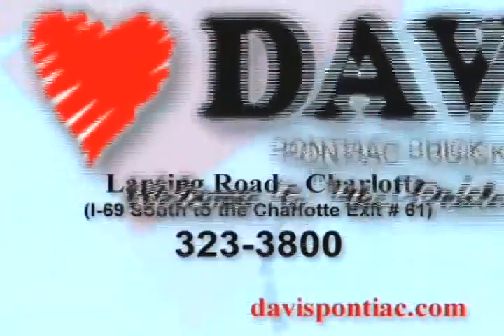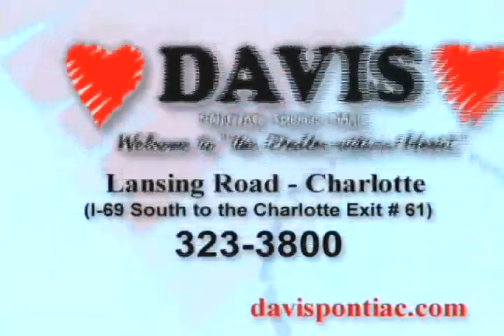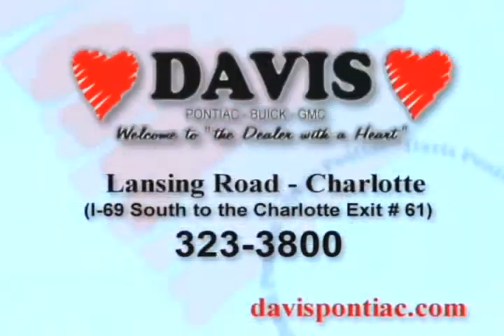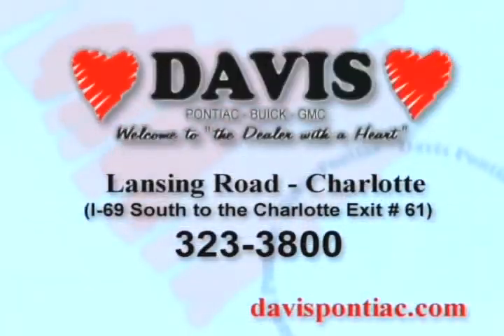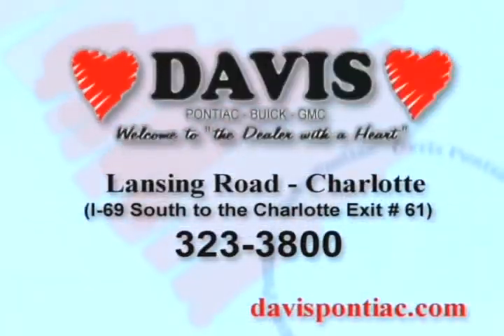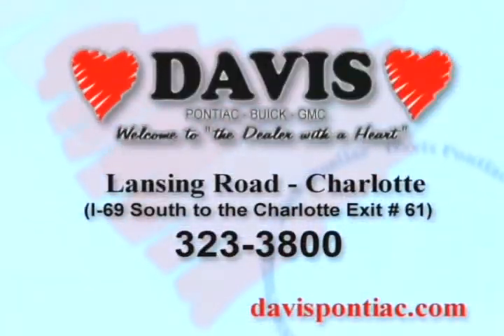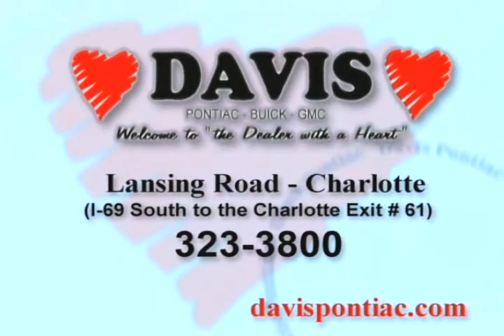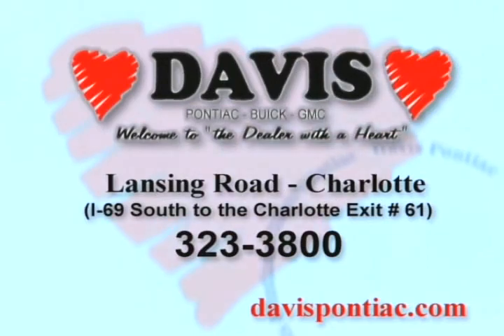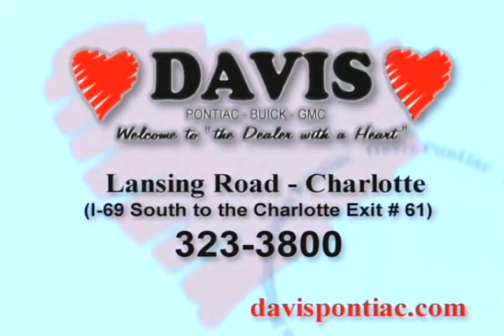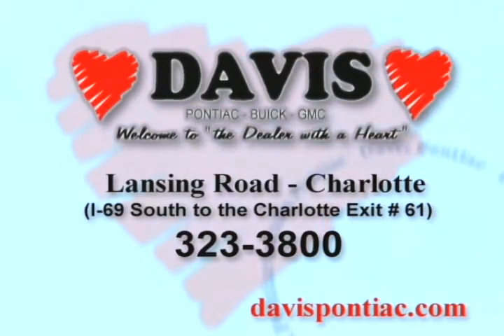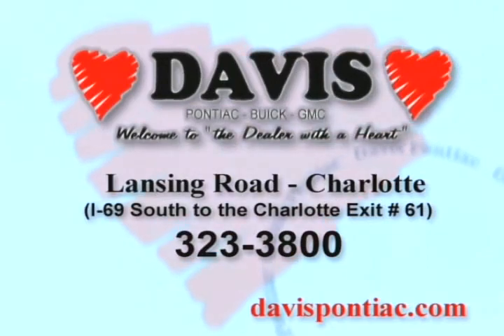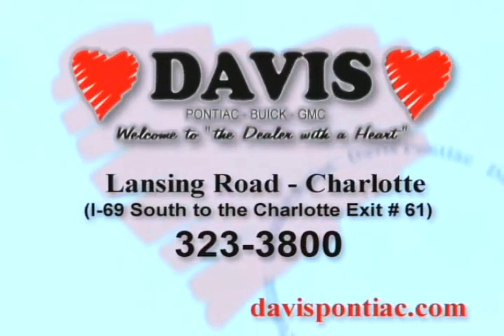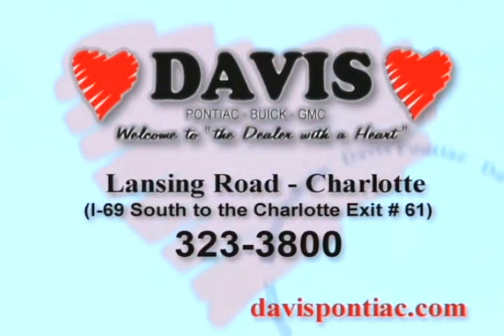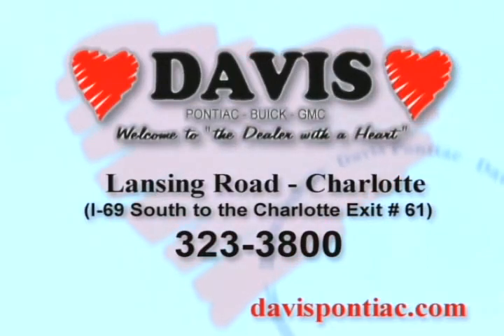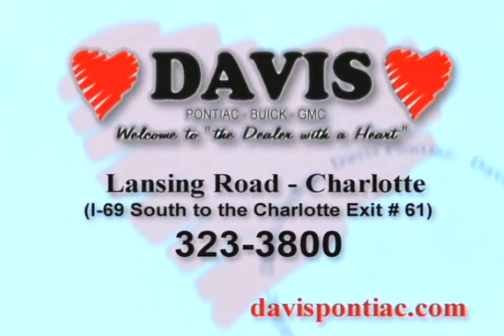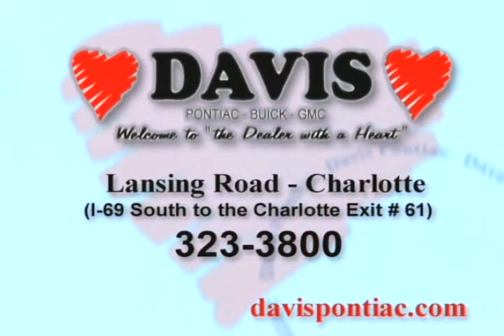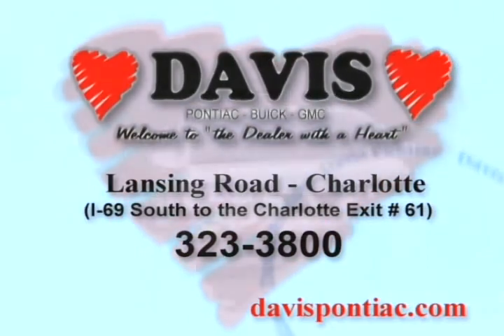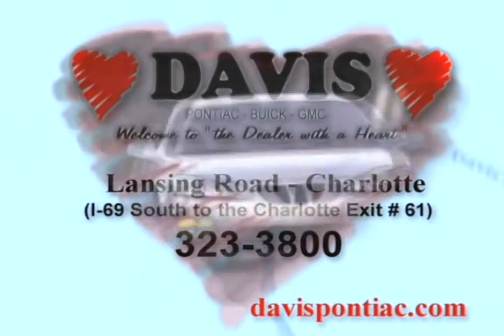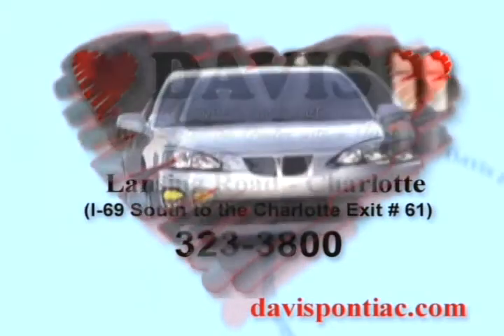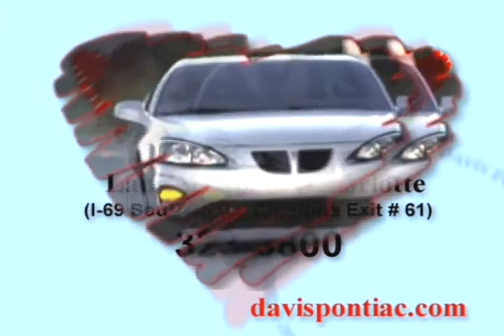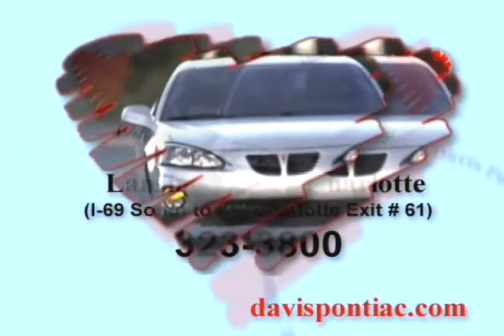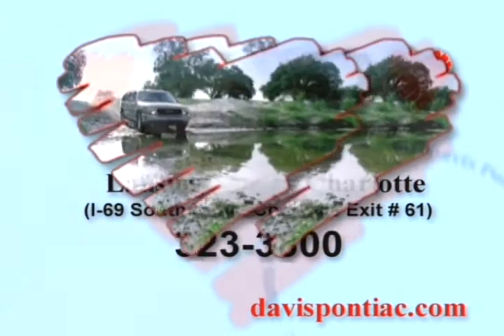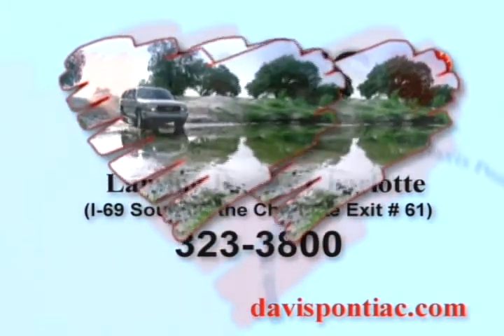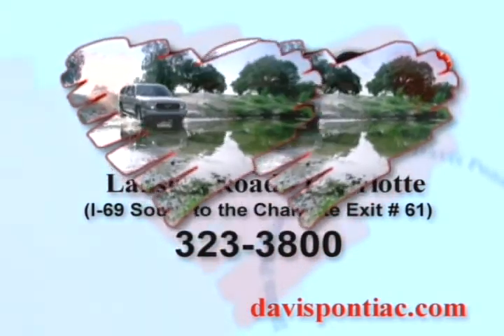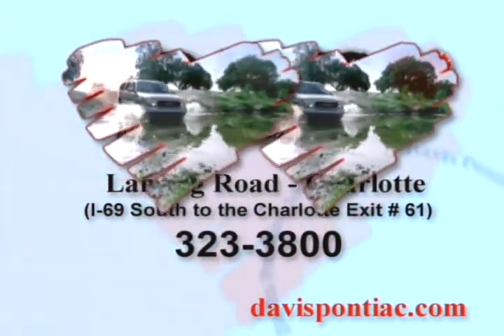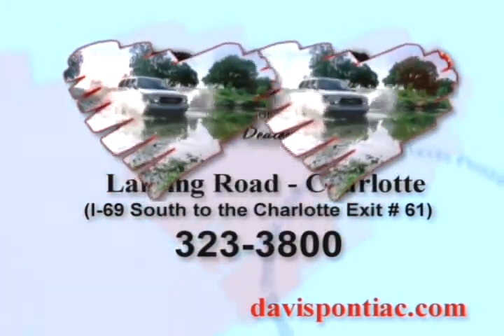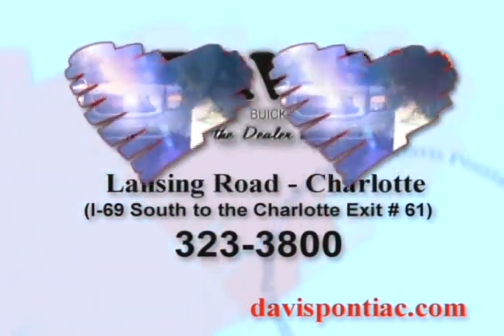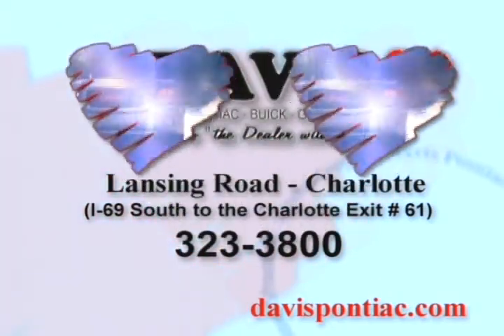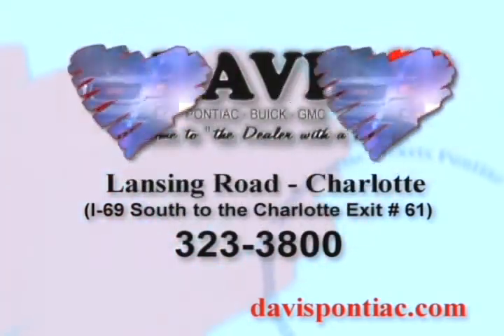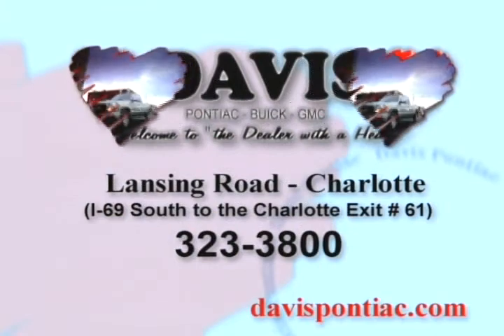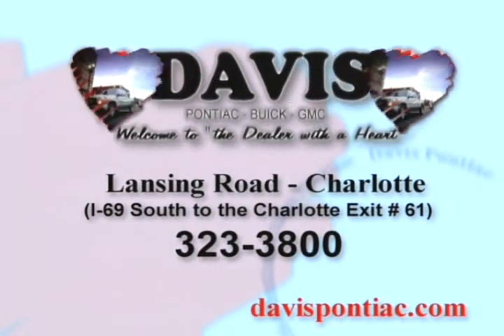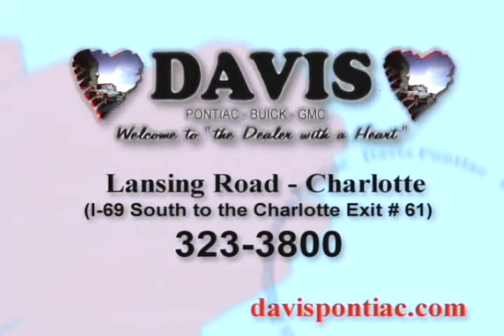Davis Pontiac Buick GMC truck in Charlotte, just off I-69. The dealer with a heart has what makes your heart race.